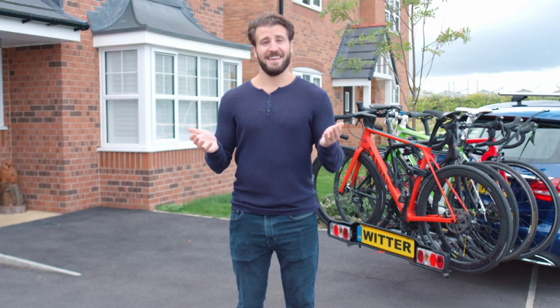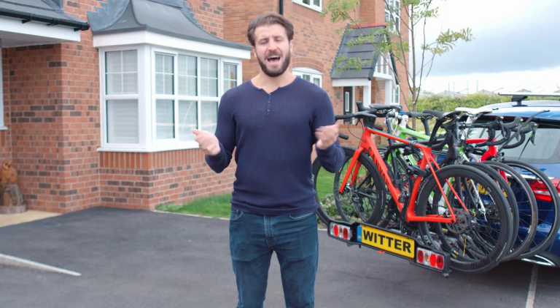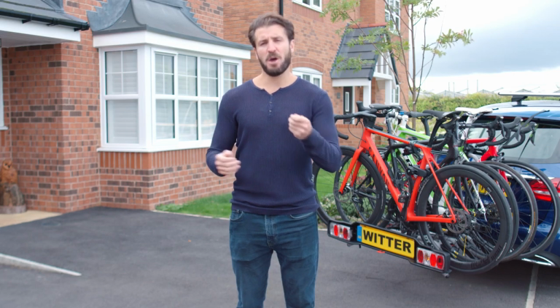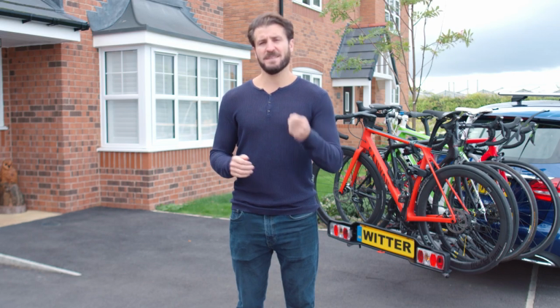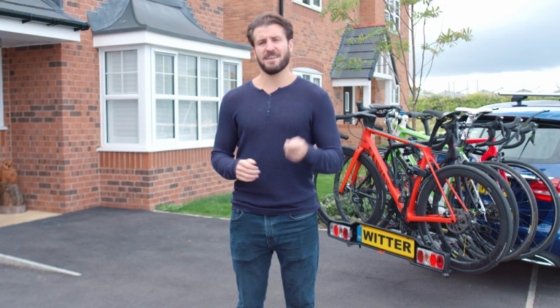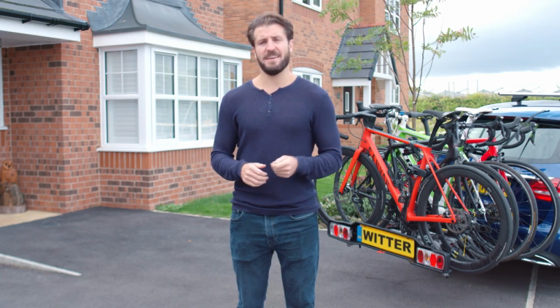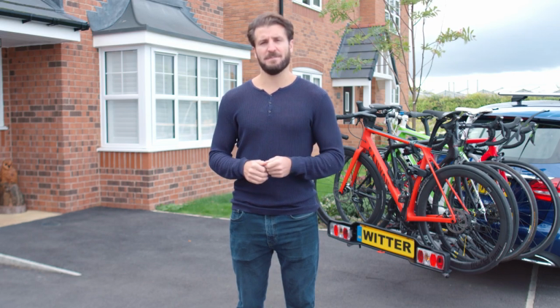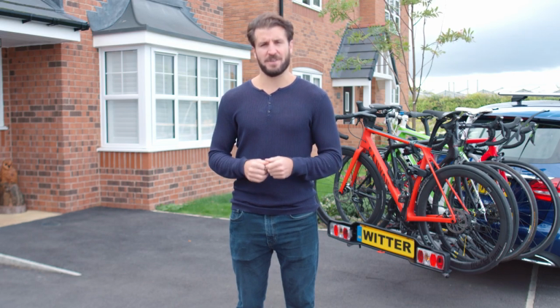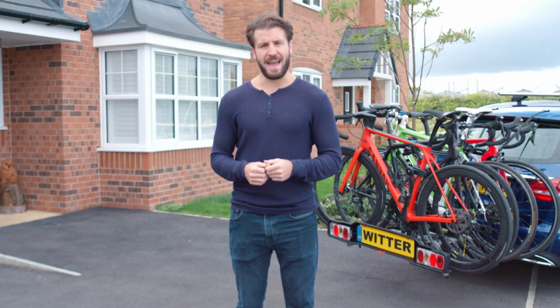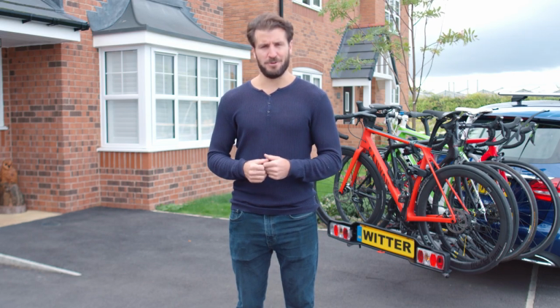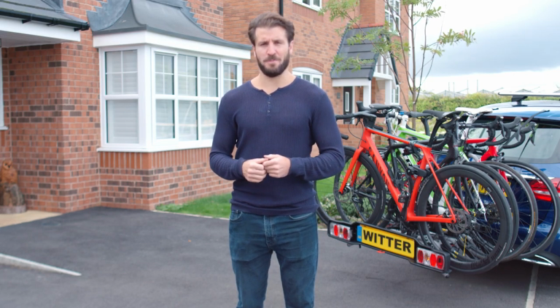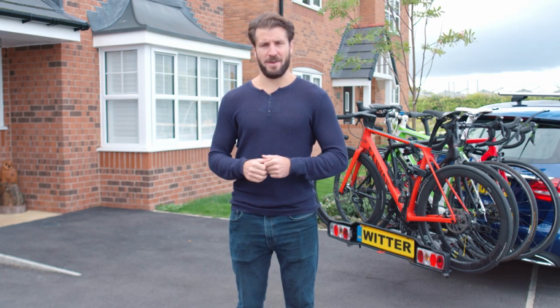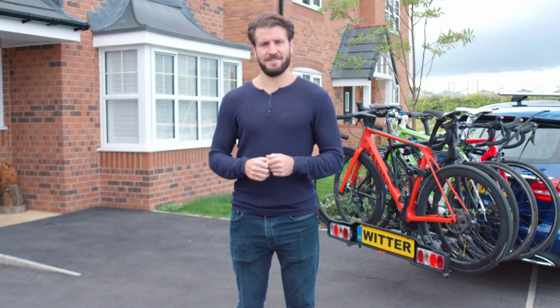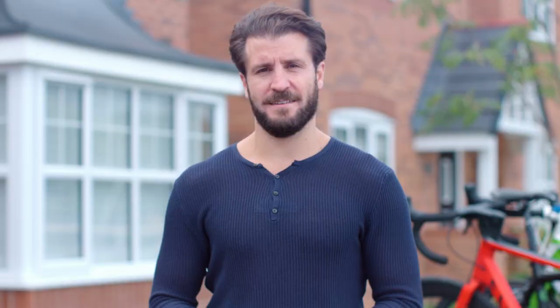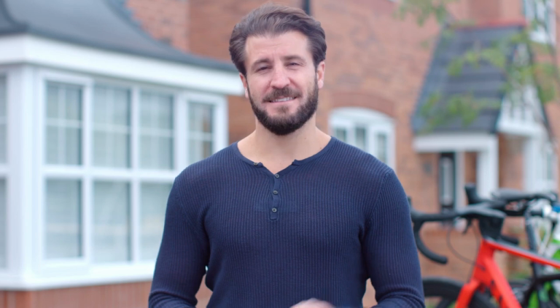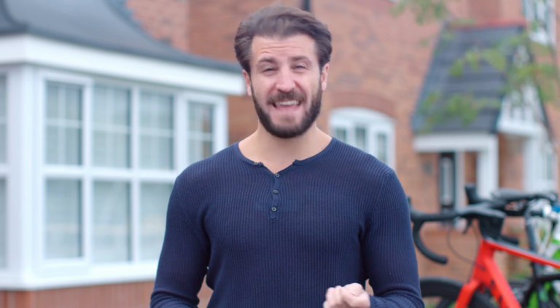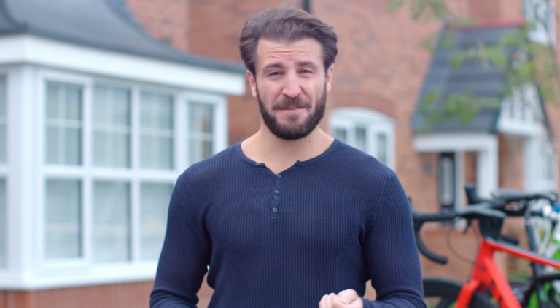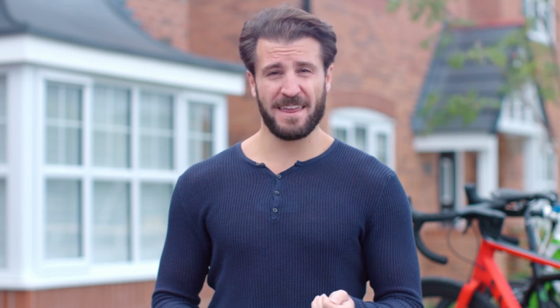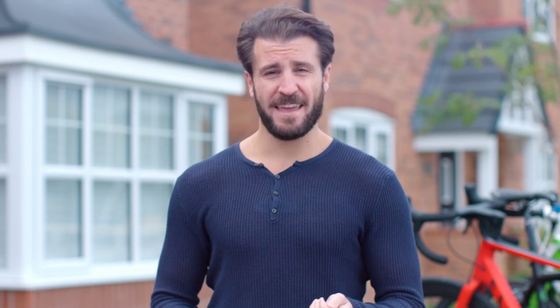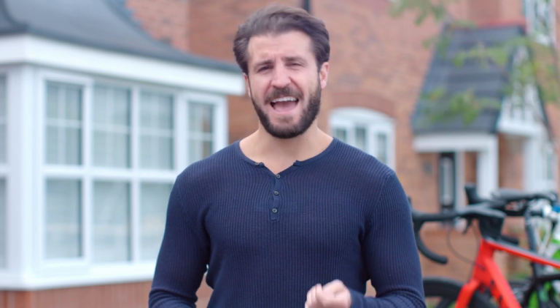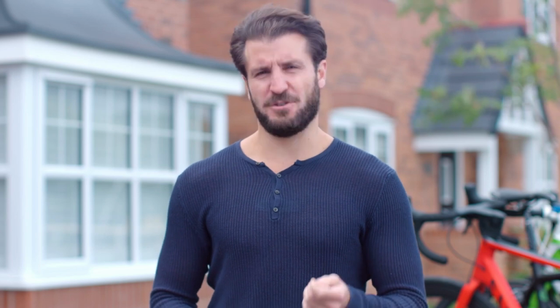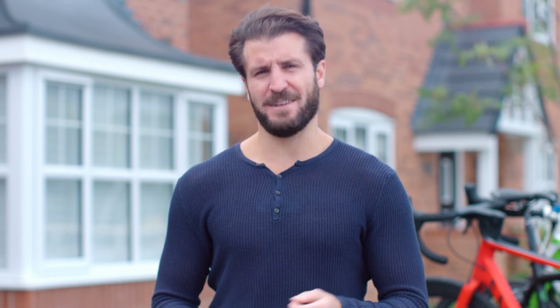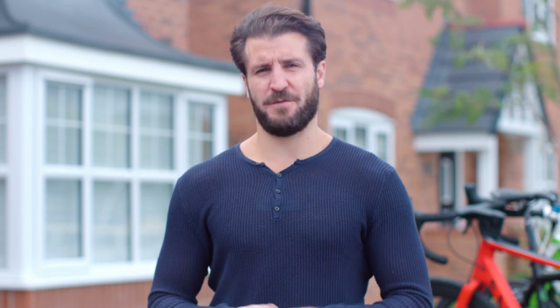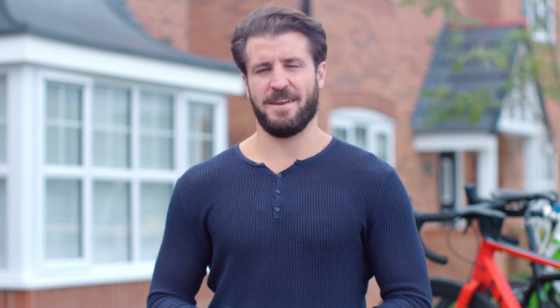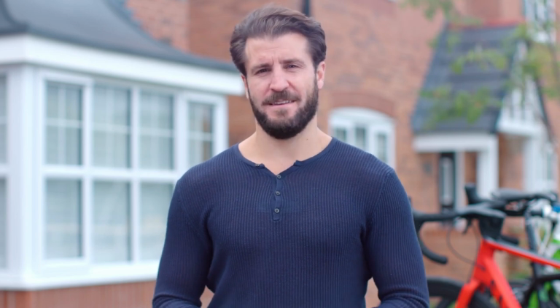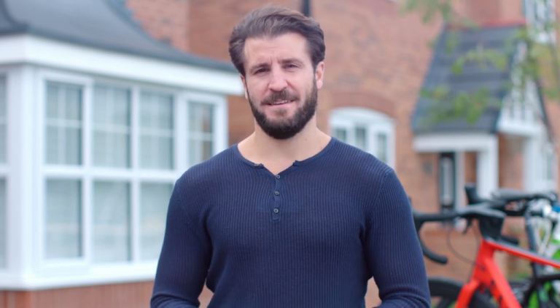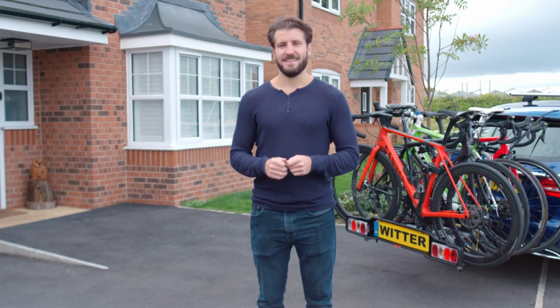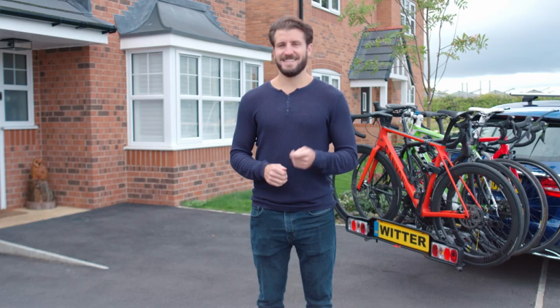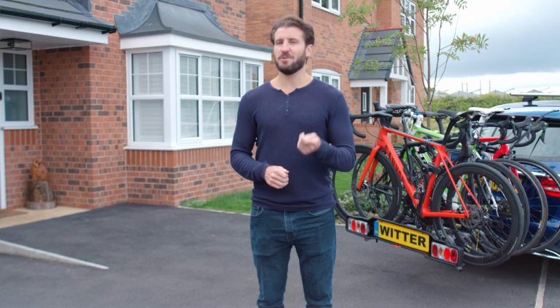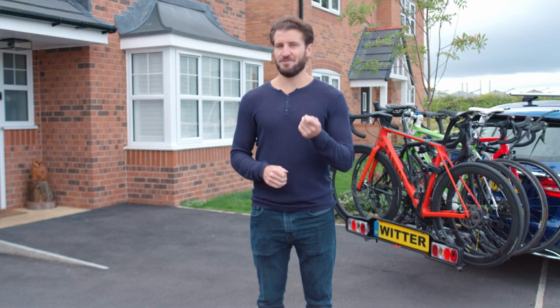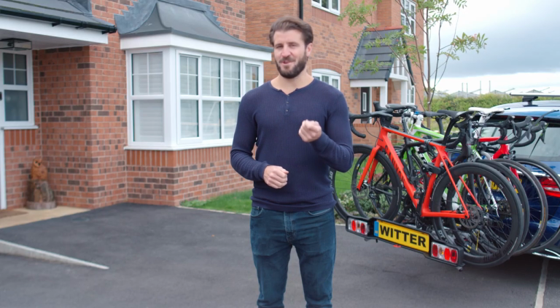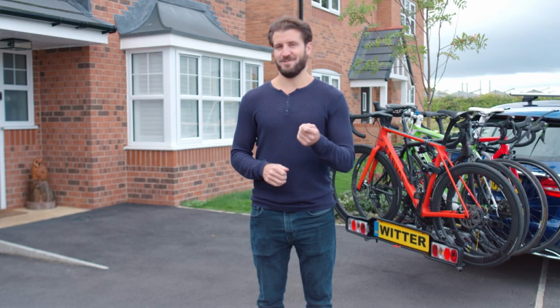I hope this guide helps you get out on your bikes safely and stress-free. See you on the roads!